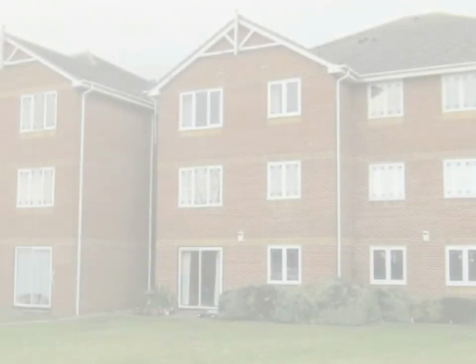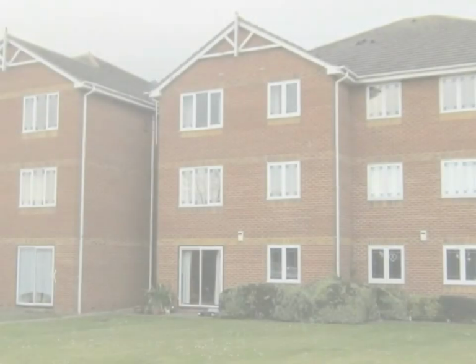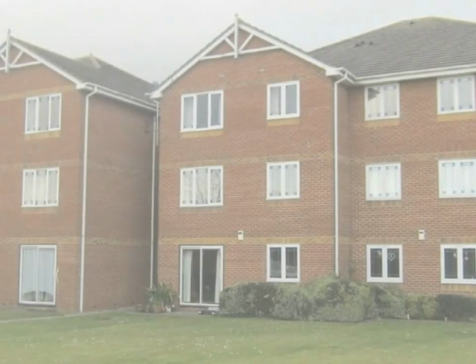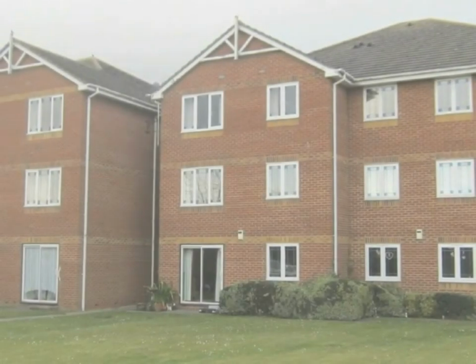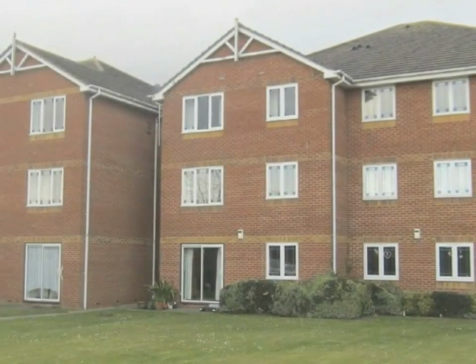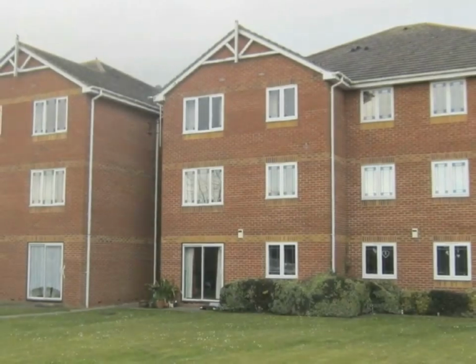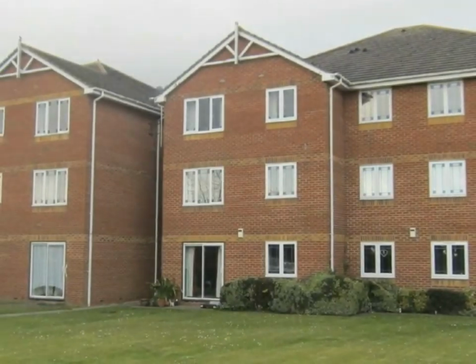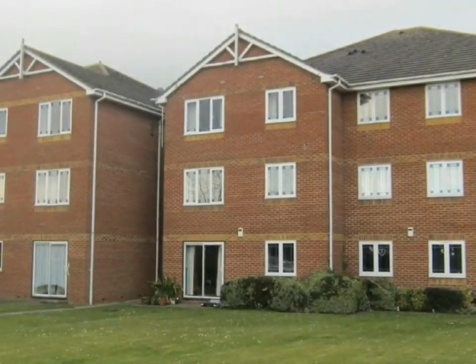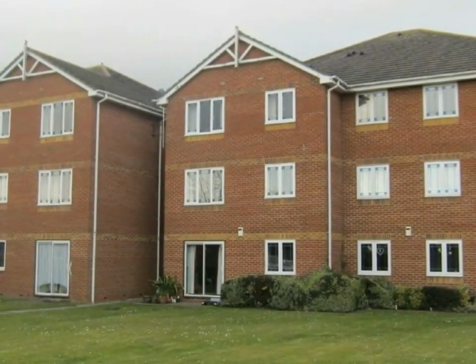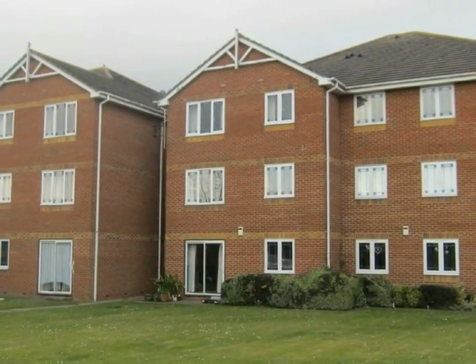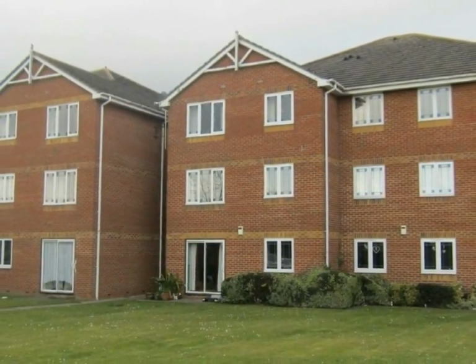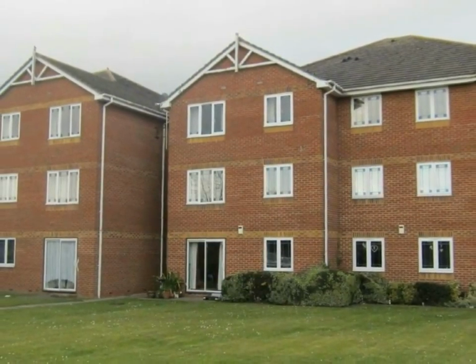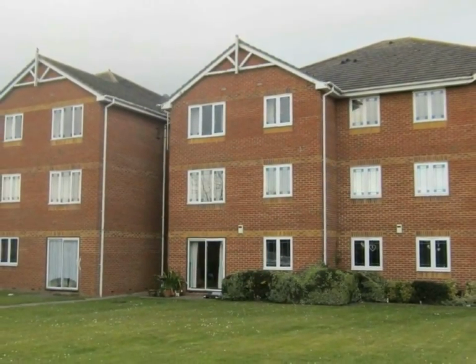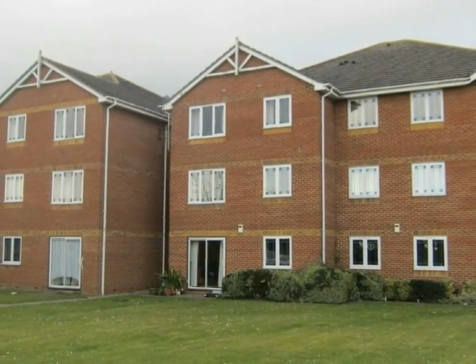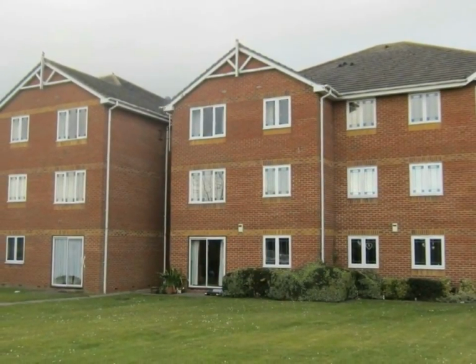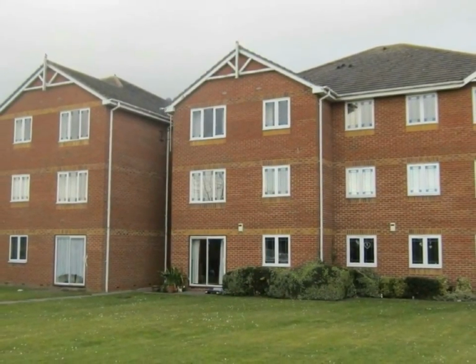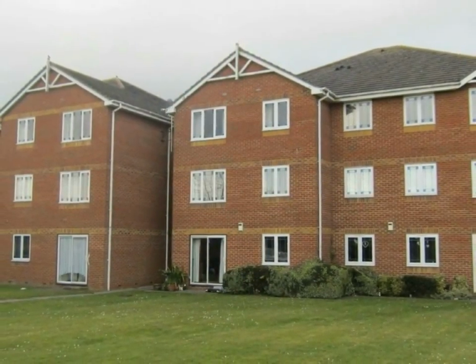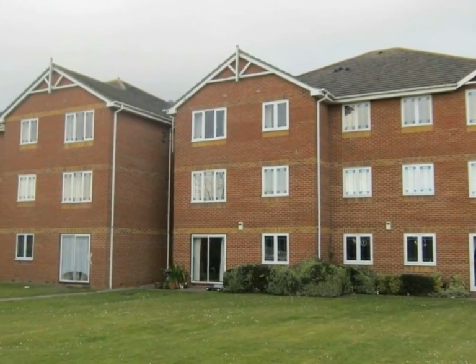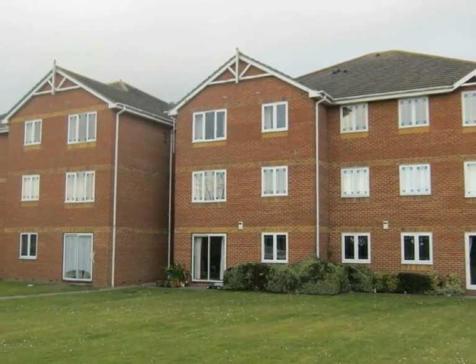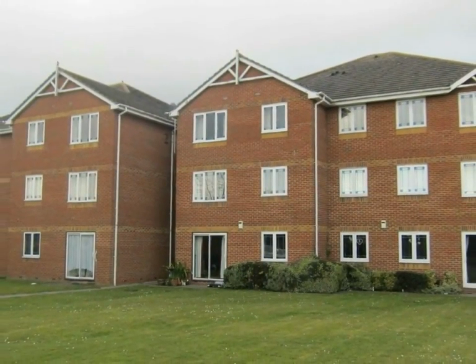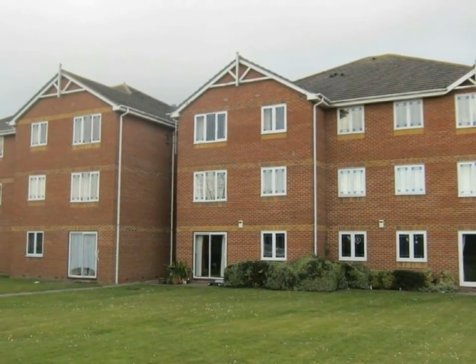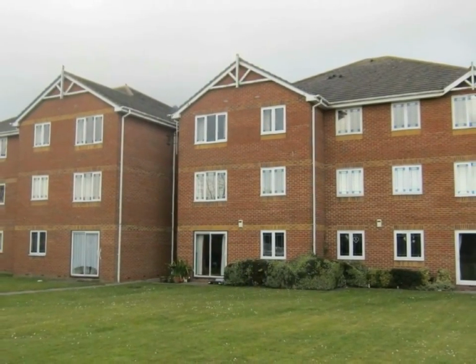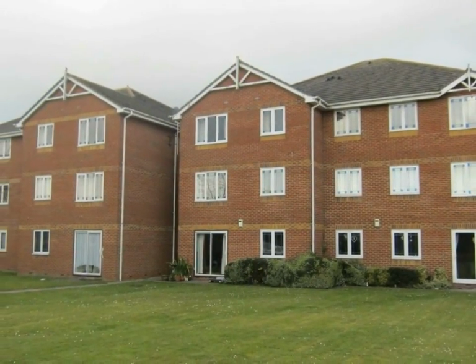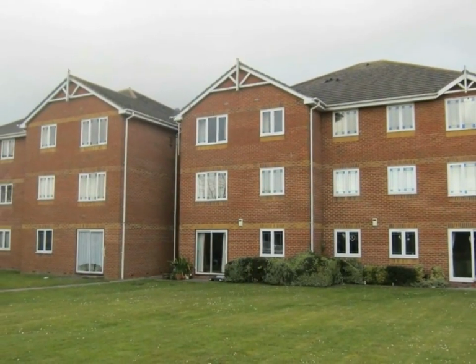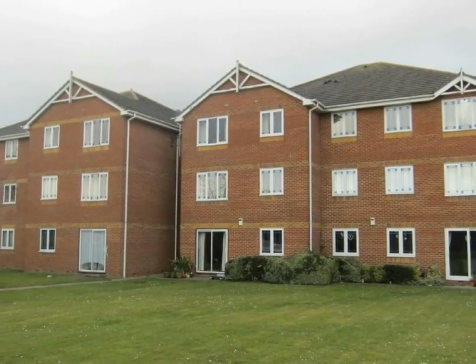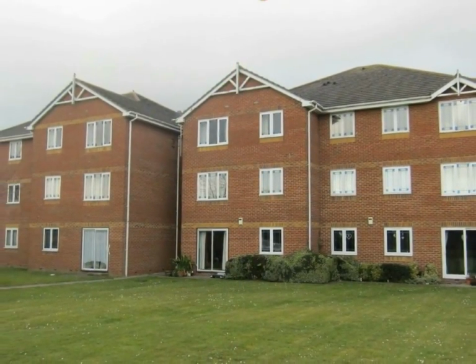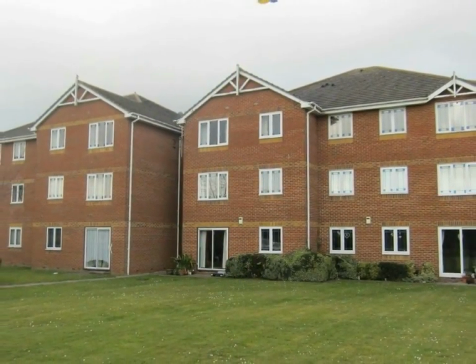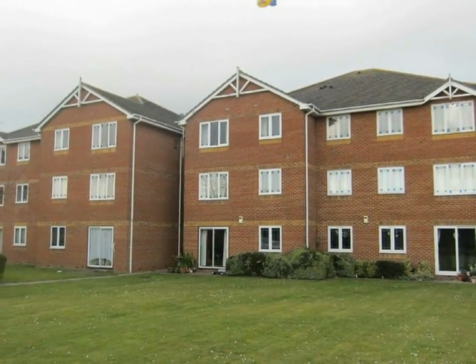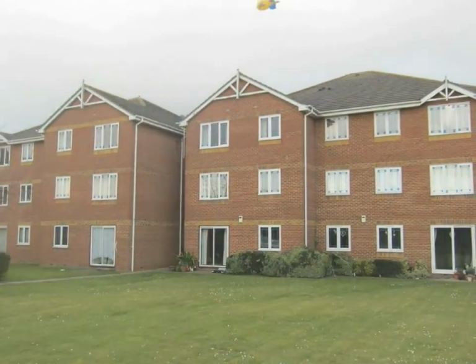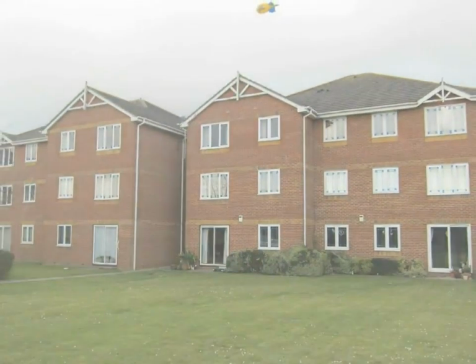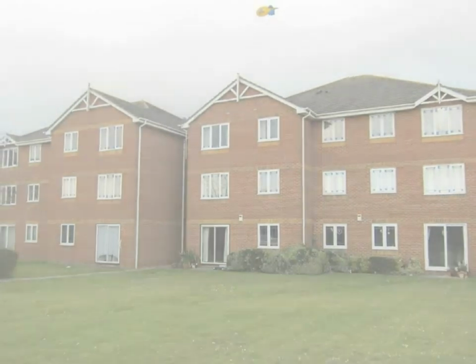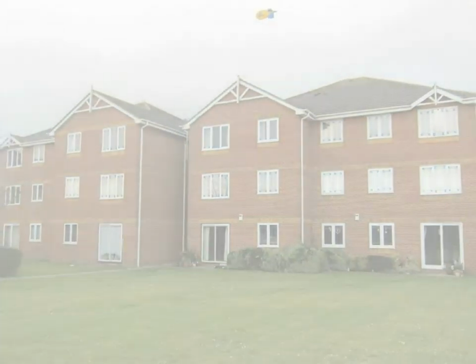Located in this popular purpose-built development close to shops, bus routes and schools is this second floor flat.